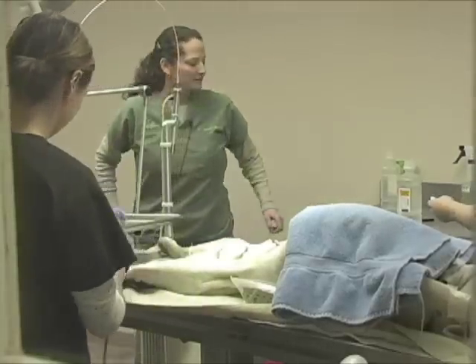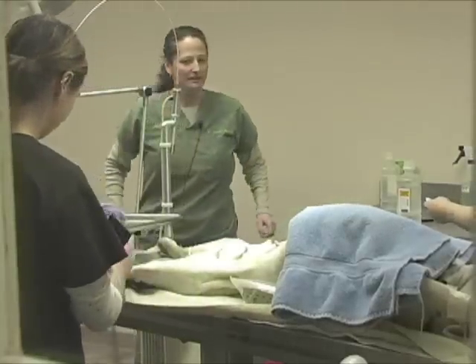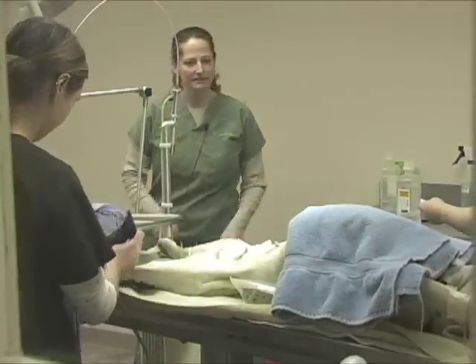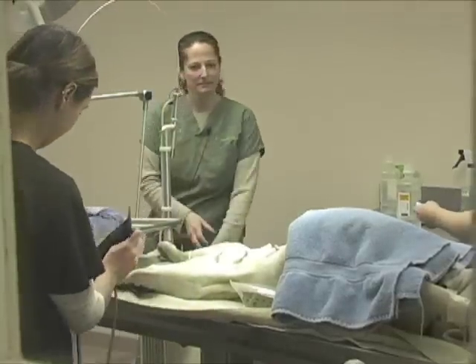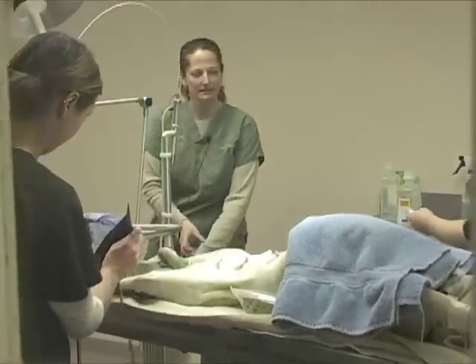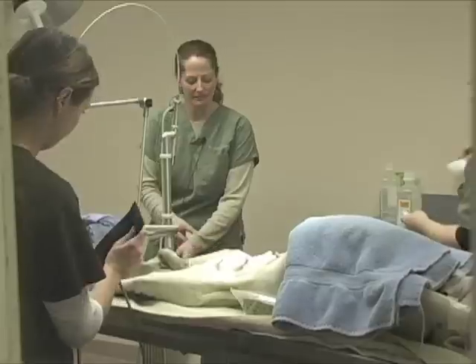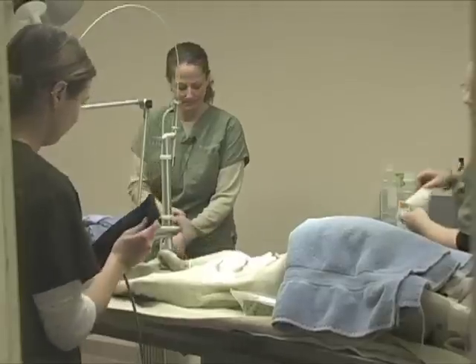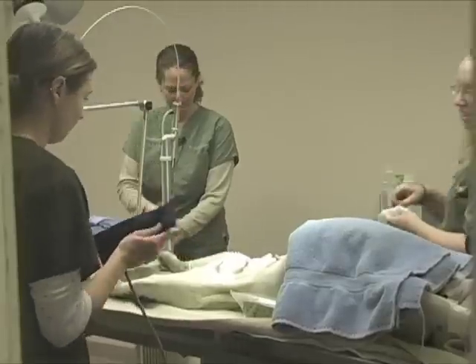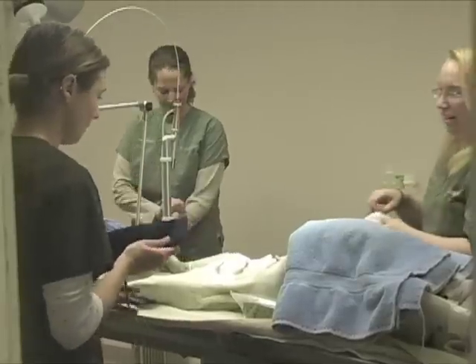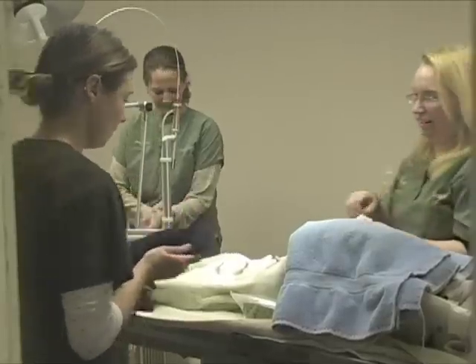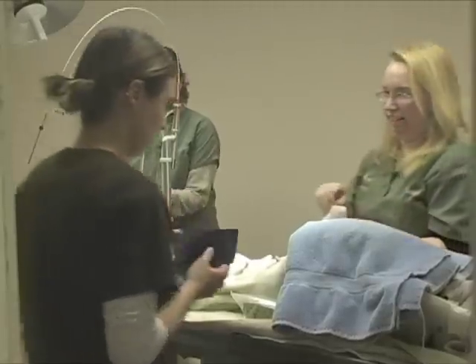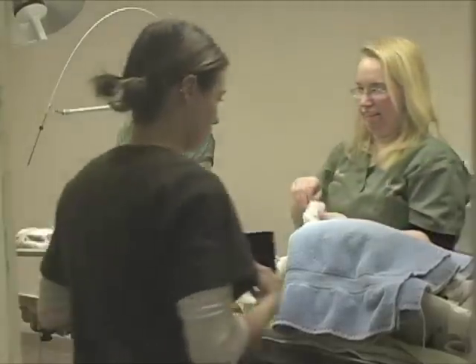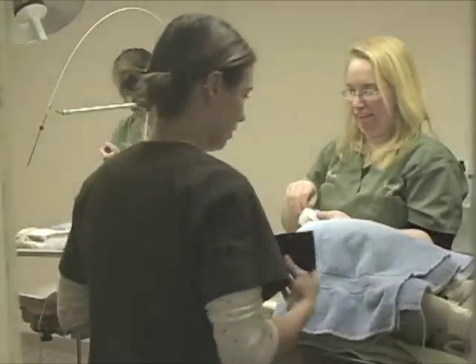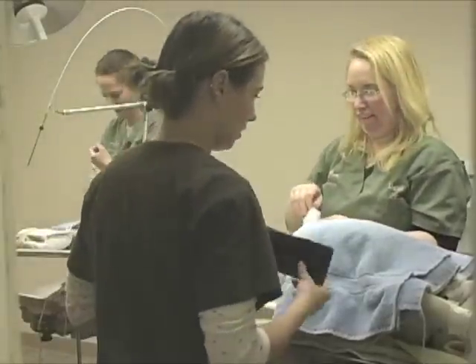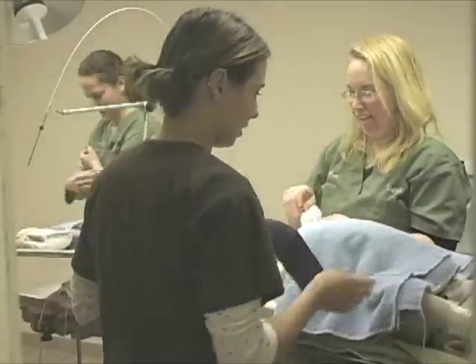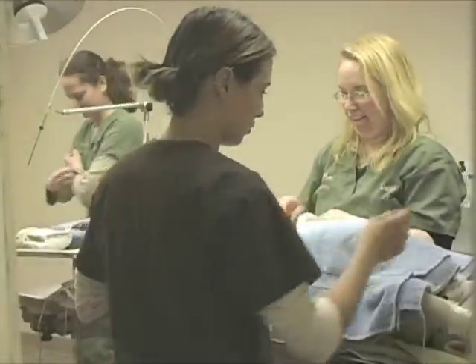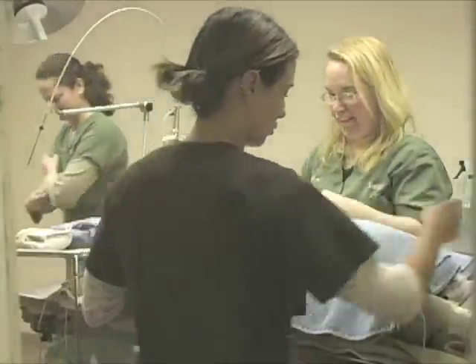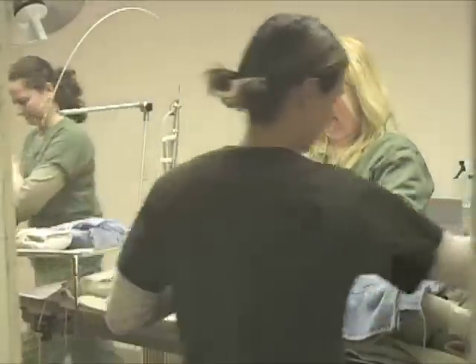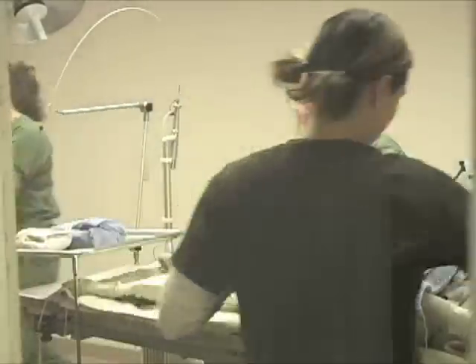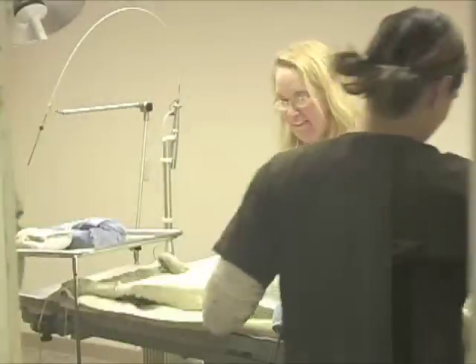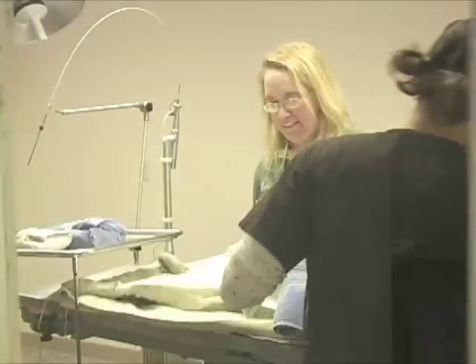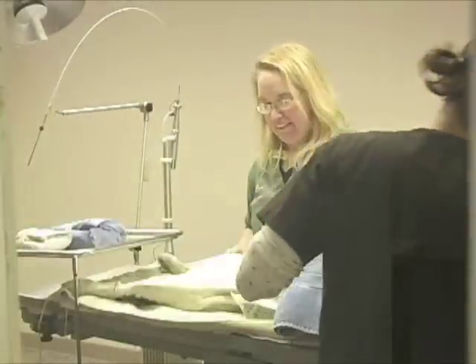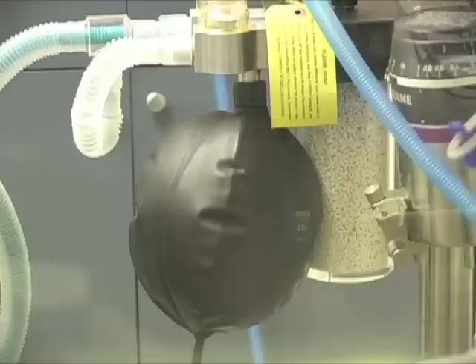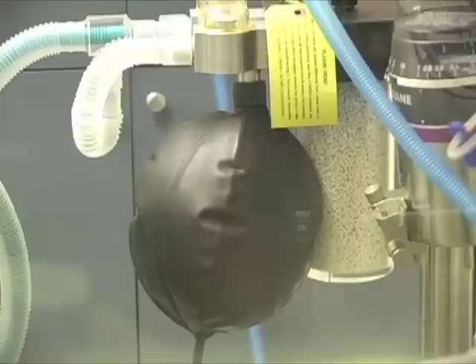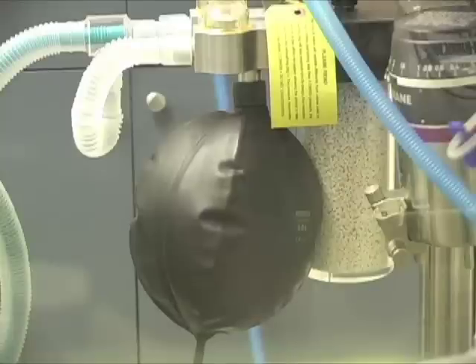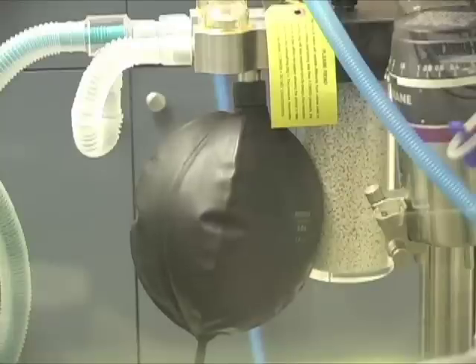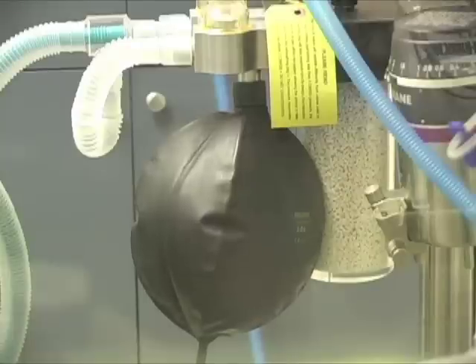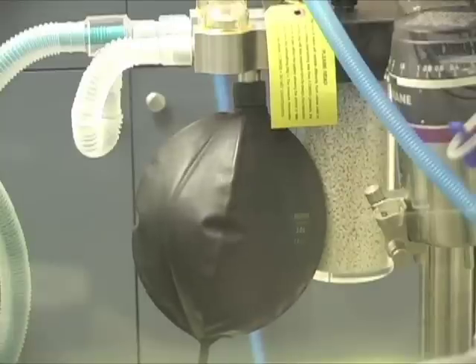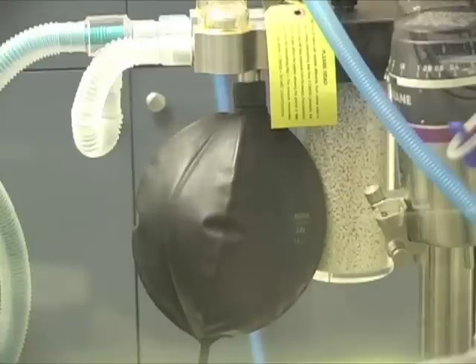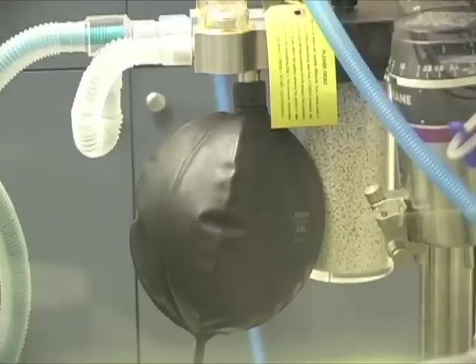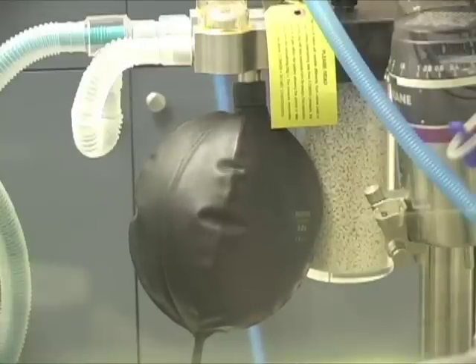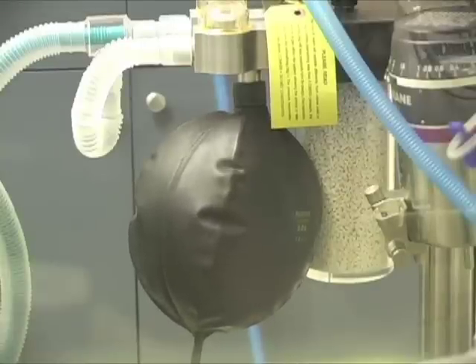So are you guys ready for me to scrub? Yeah, I'm just trying to figure out what the... I'm getting funky in here. That's all right, I'll make do.